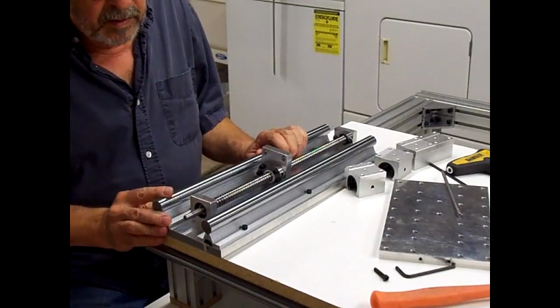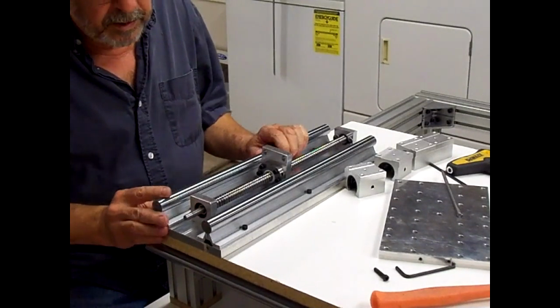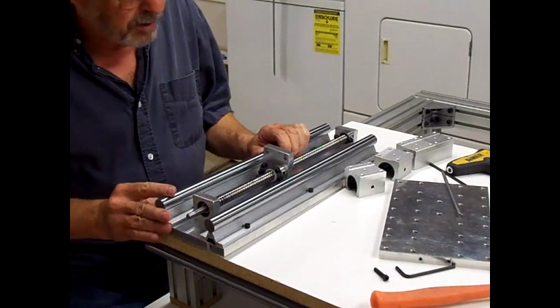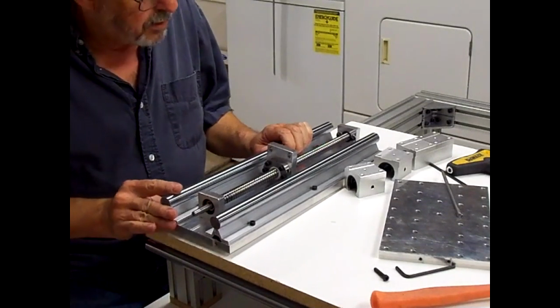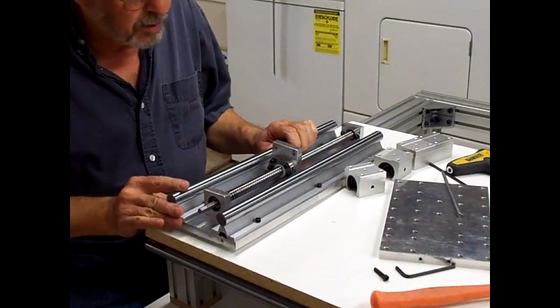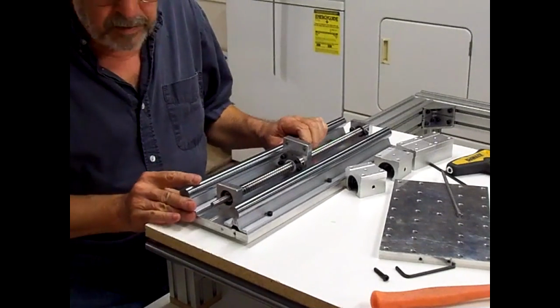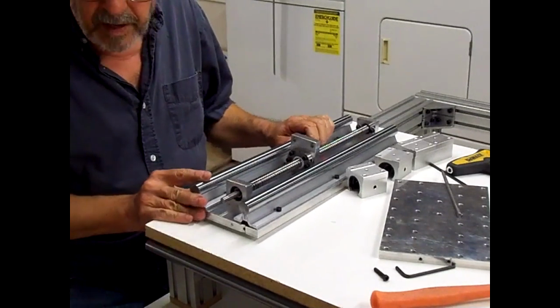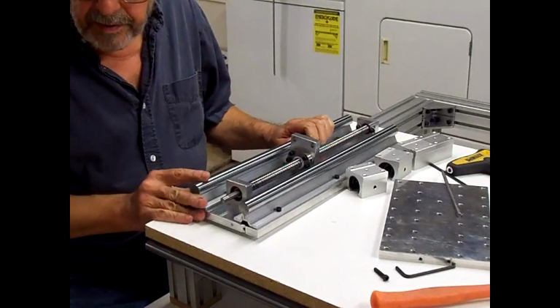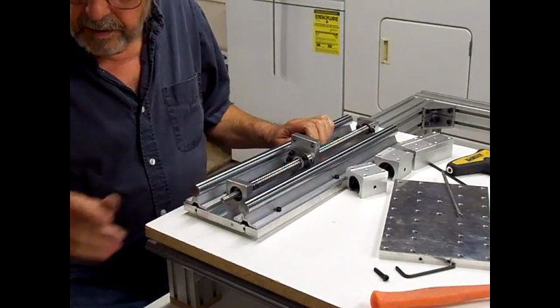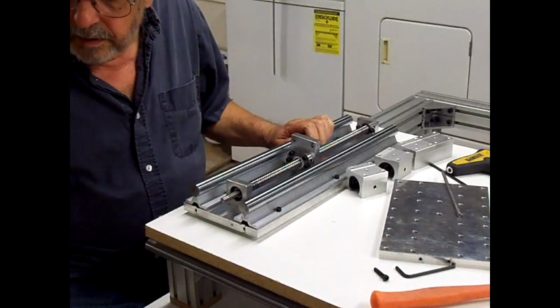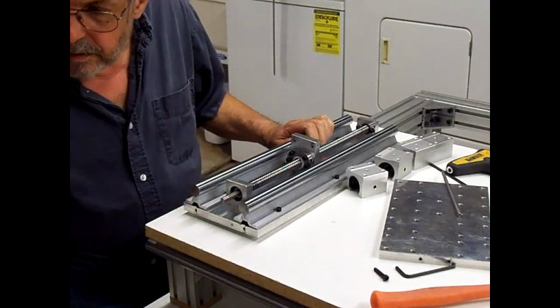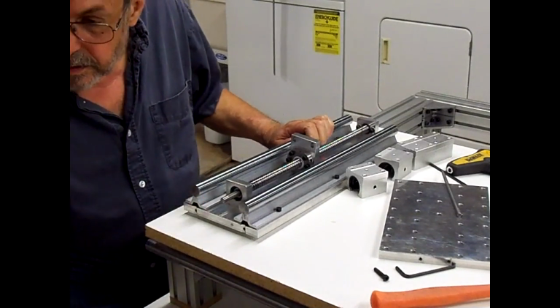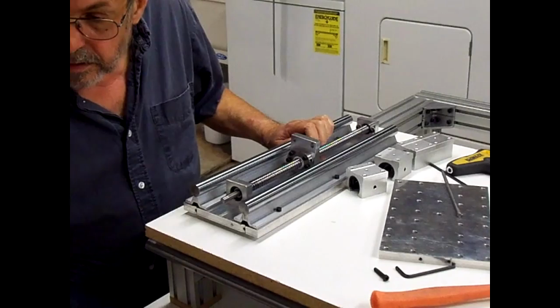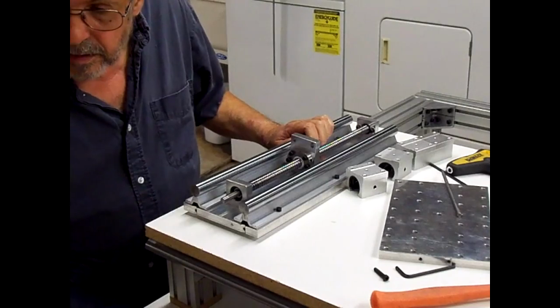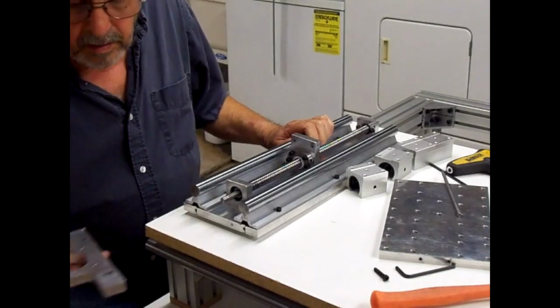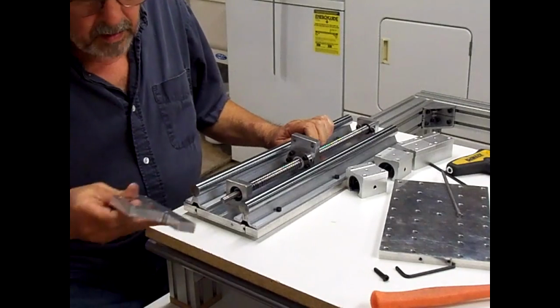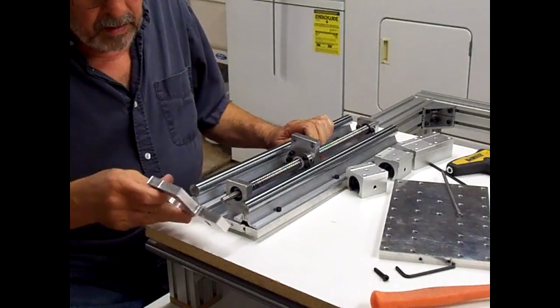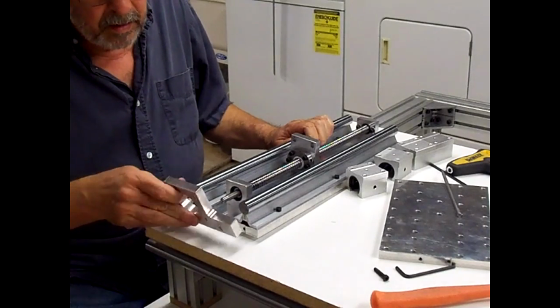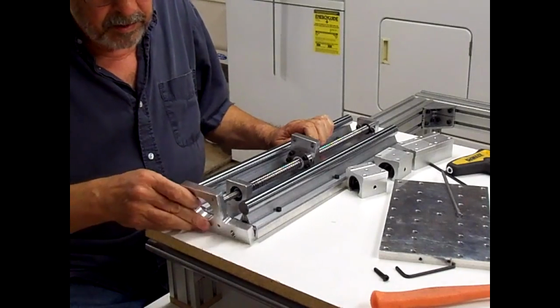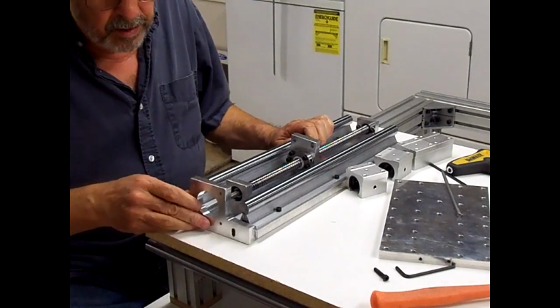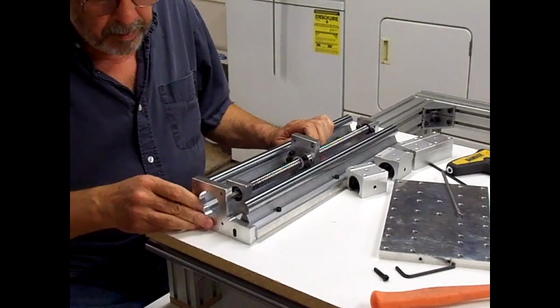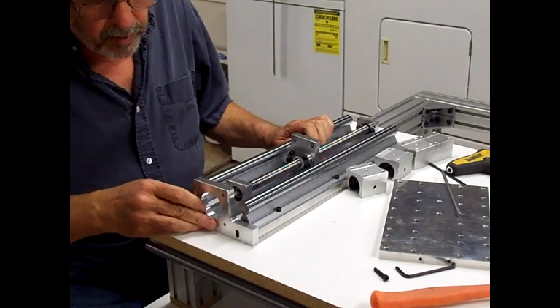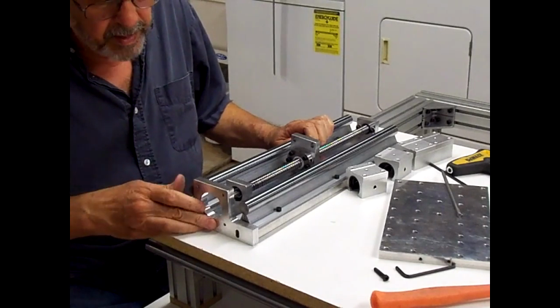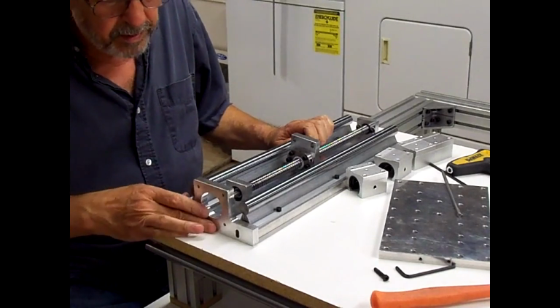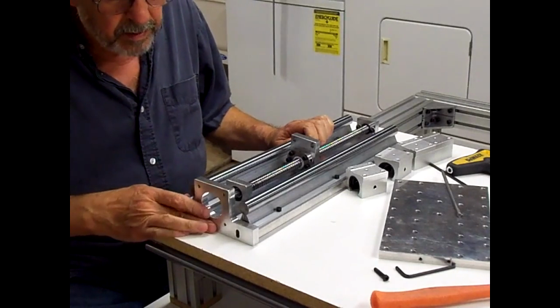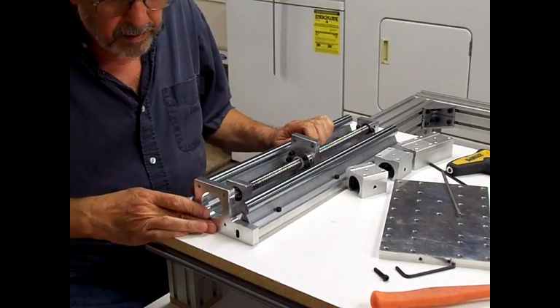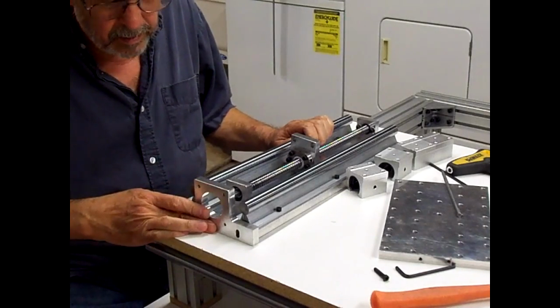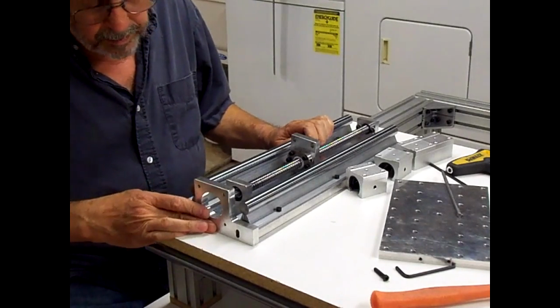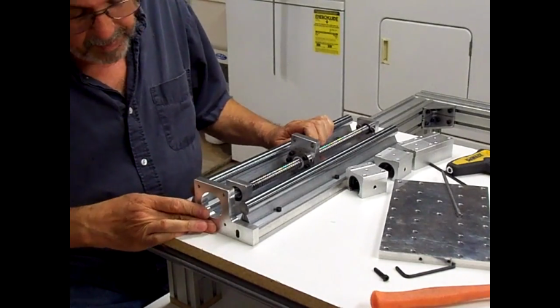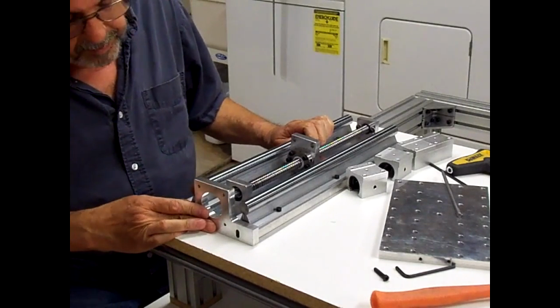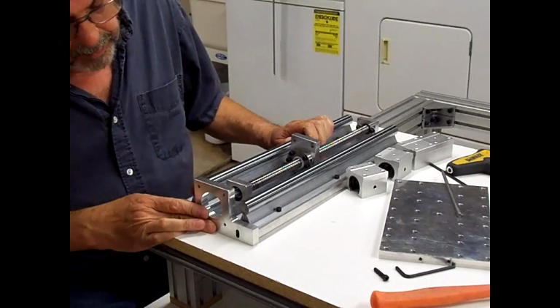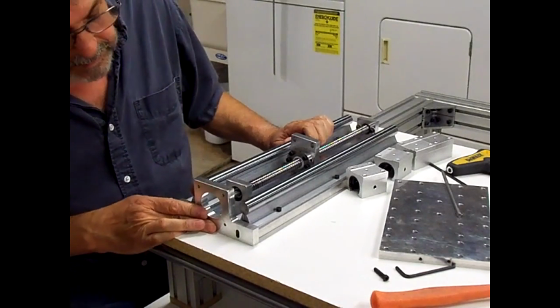Next thing to do is mount the stepper motor mount on the top of this plate.